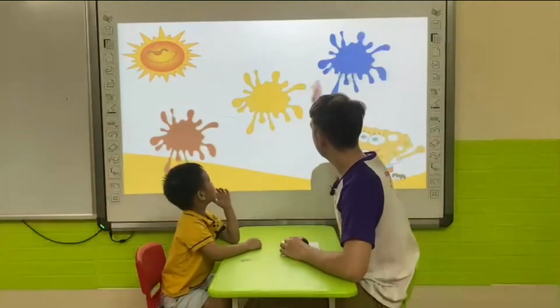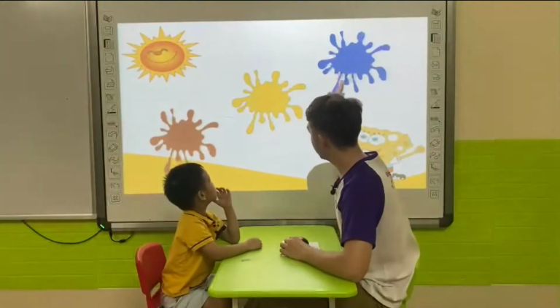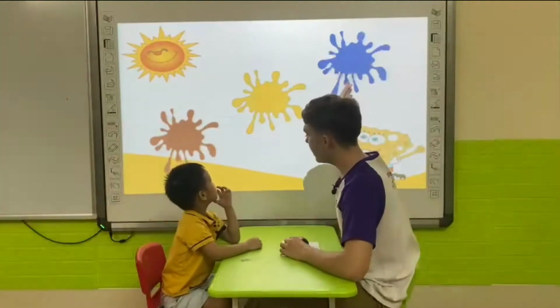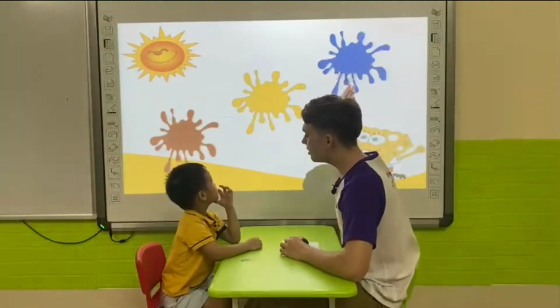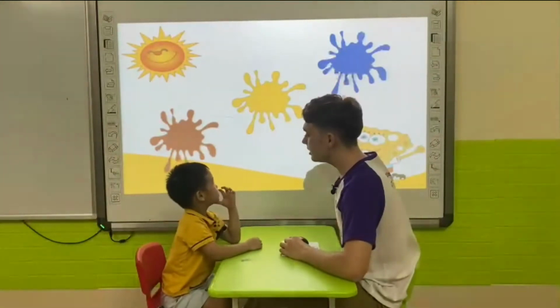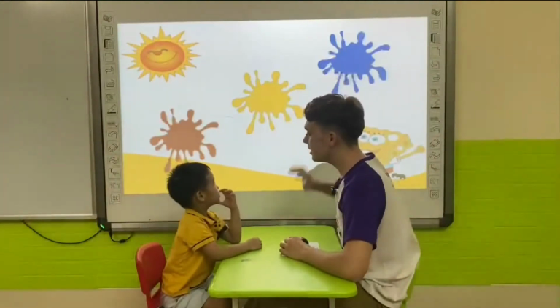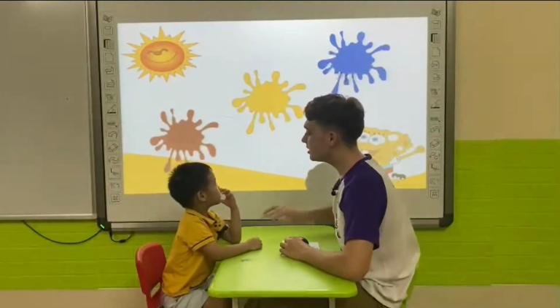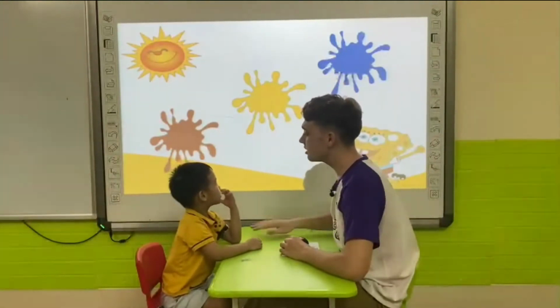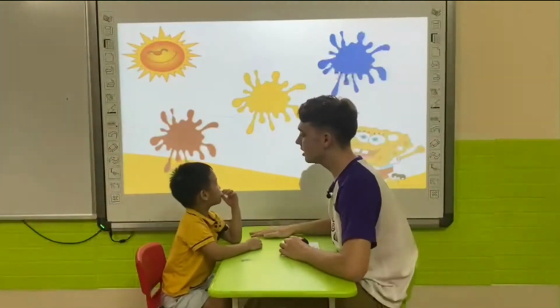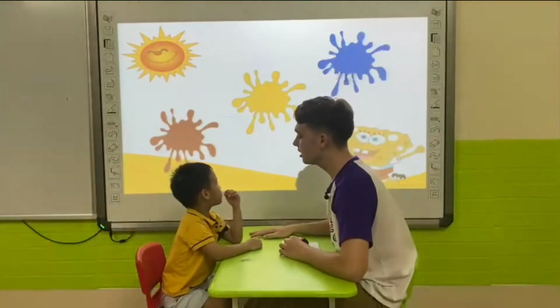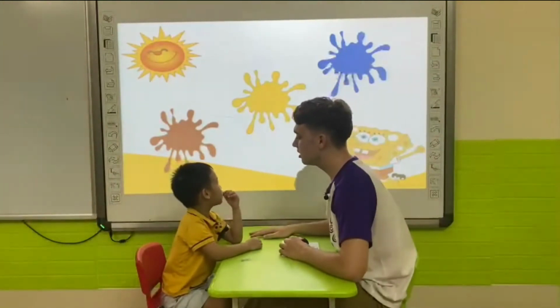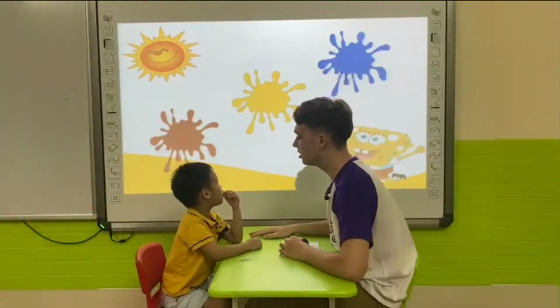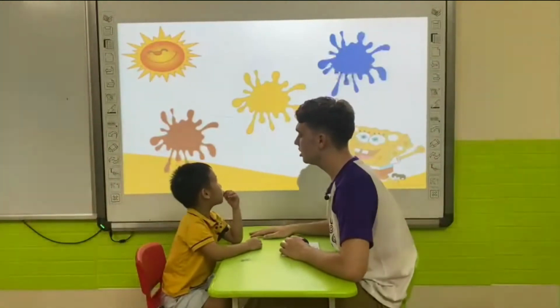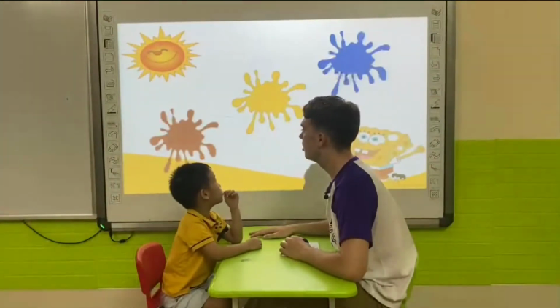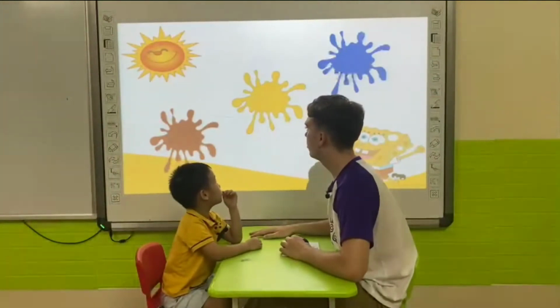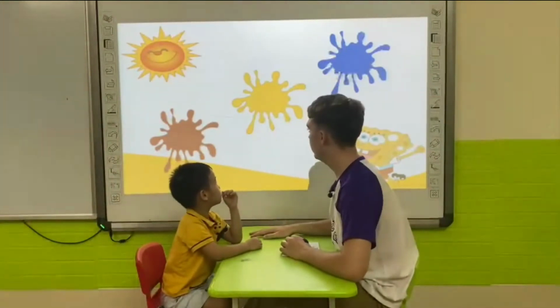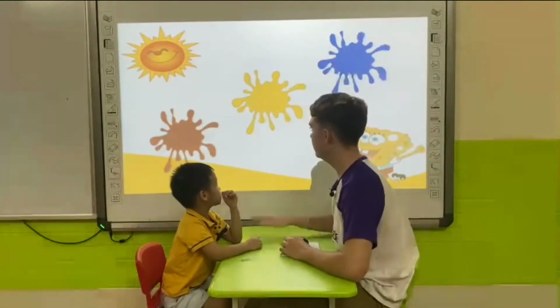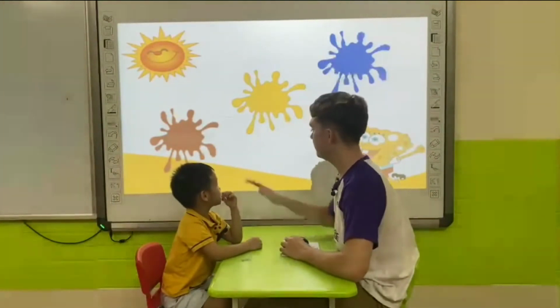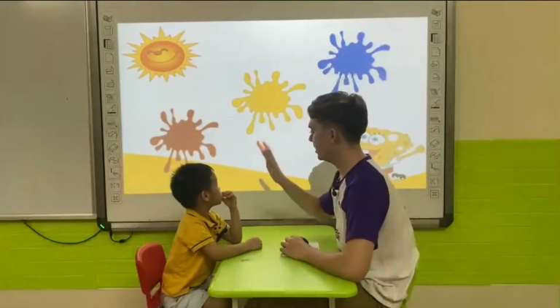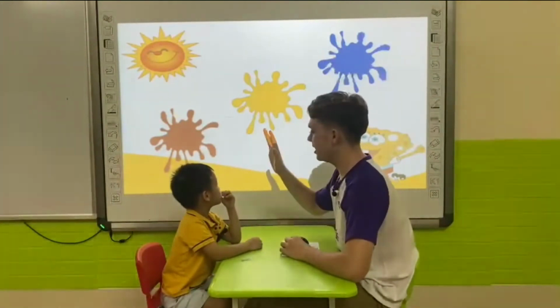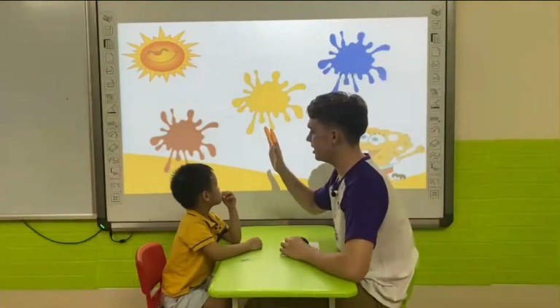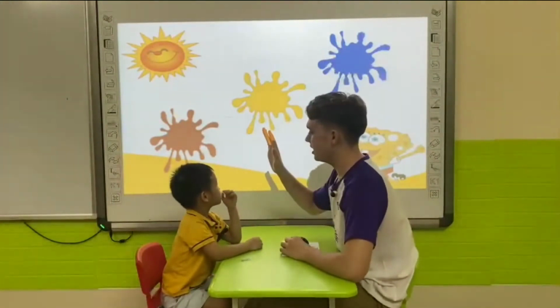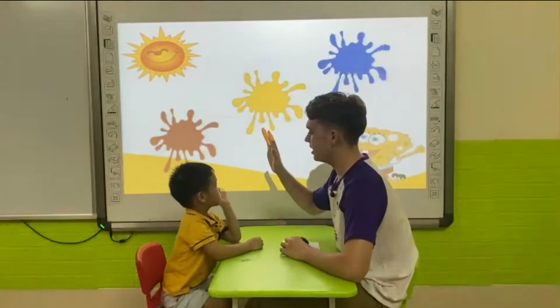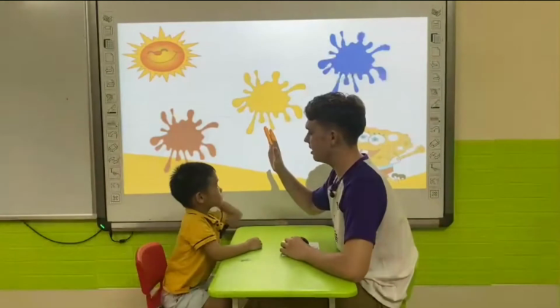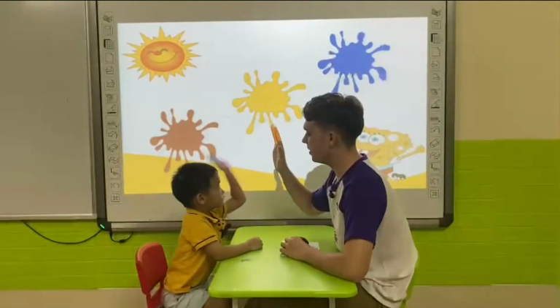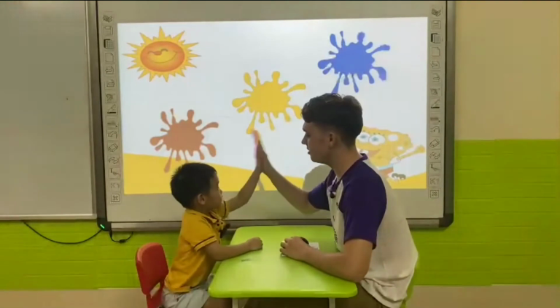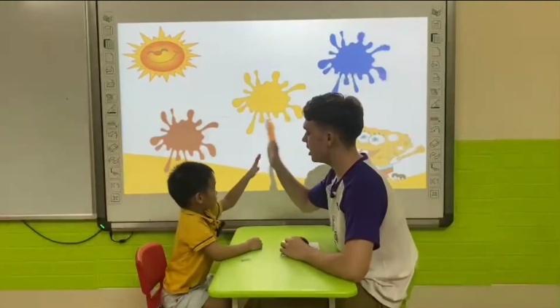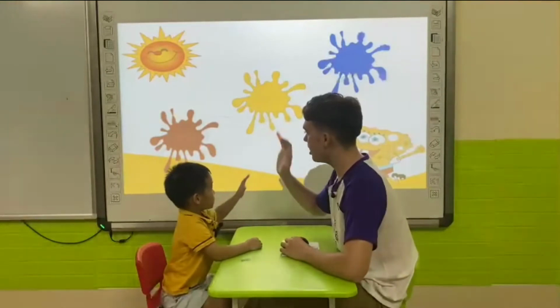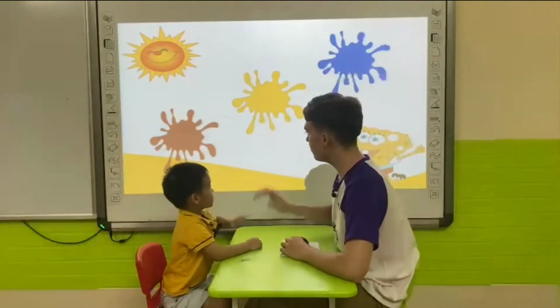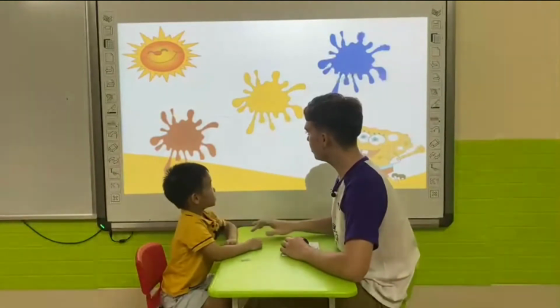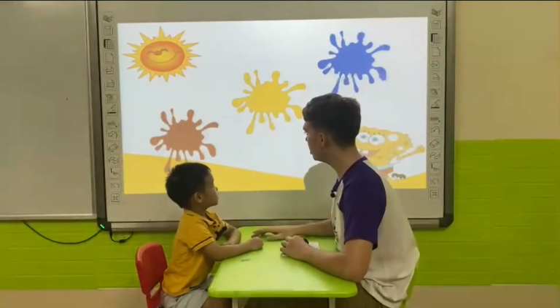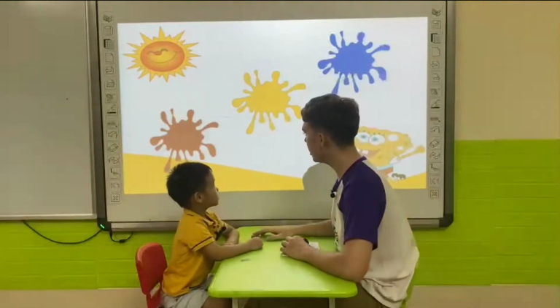What color is this? It's blue. Well done. High five, Tom. Good job.